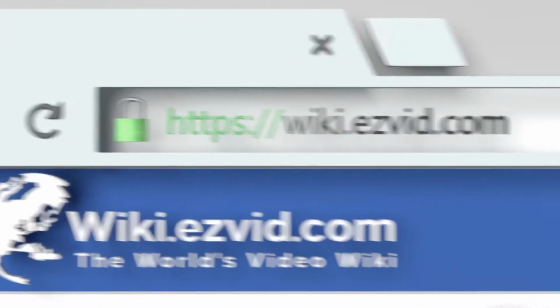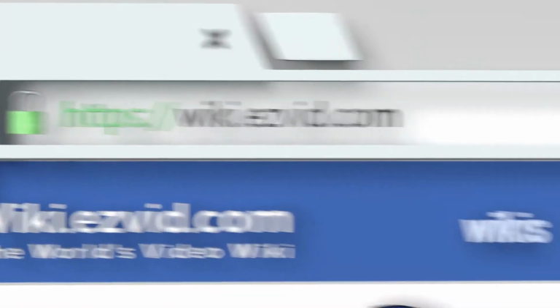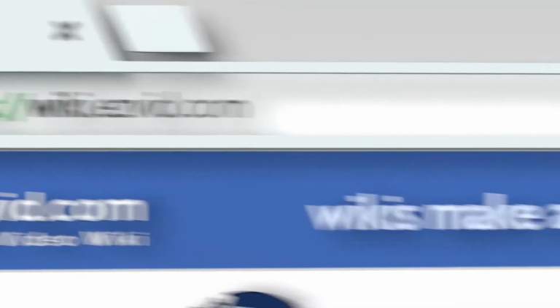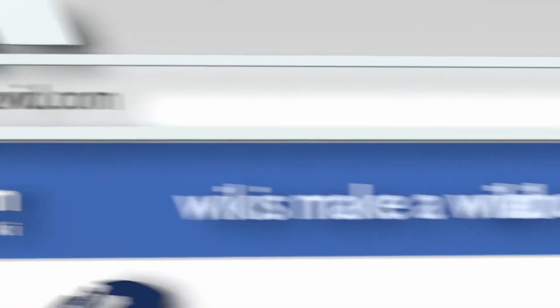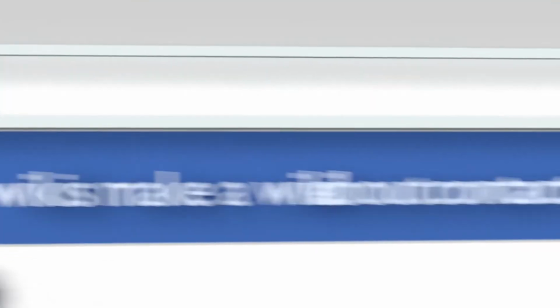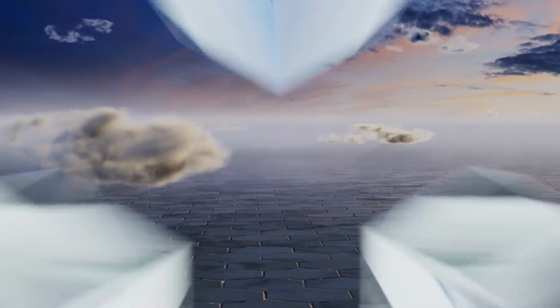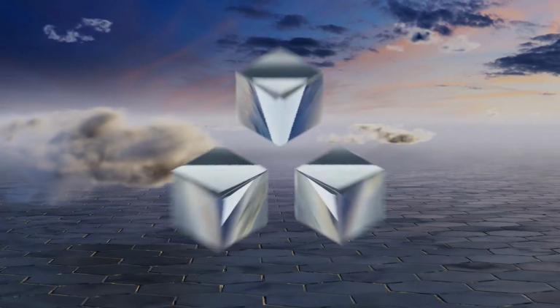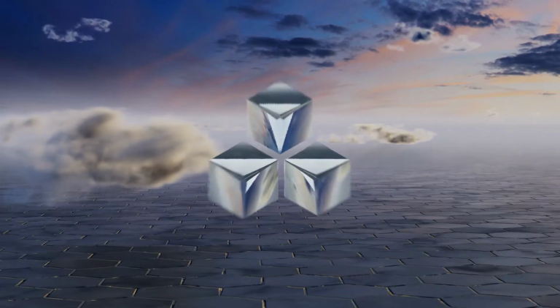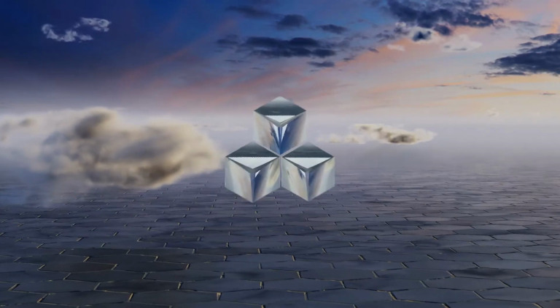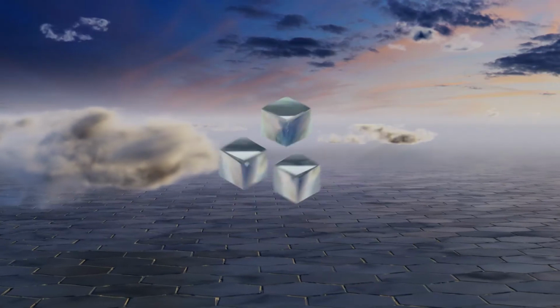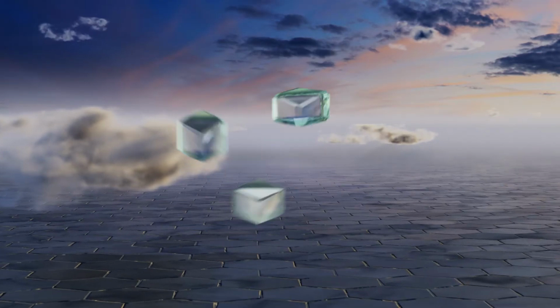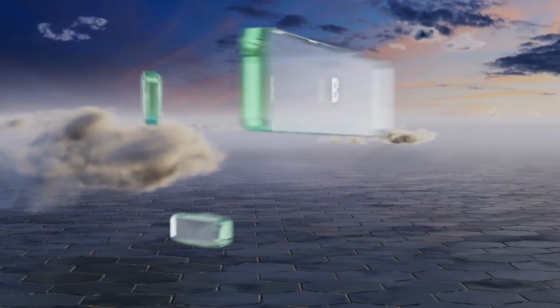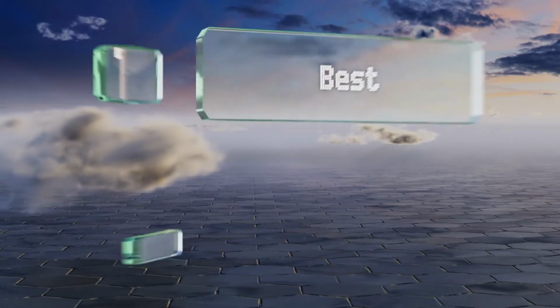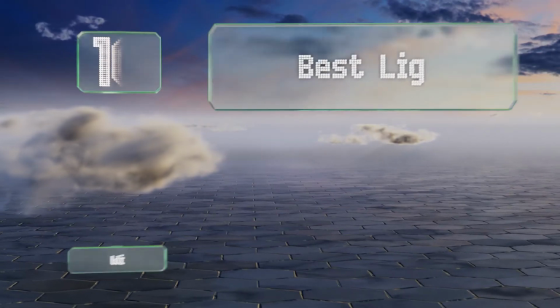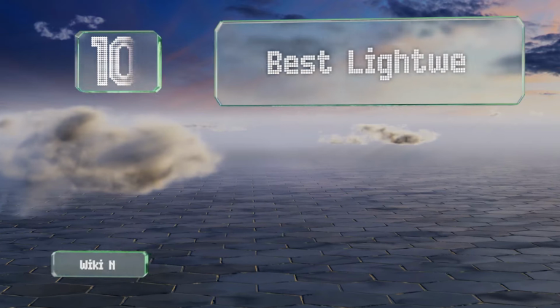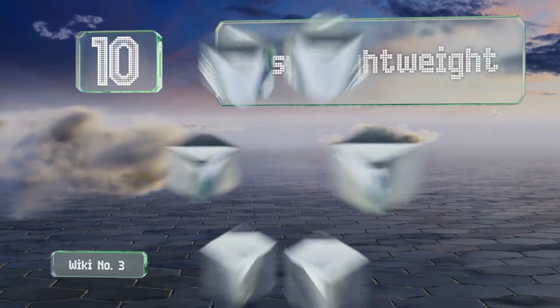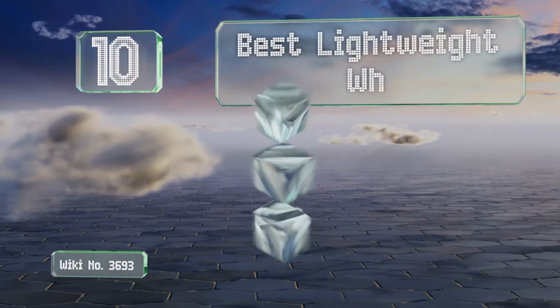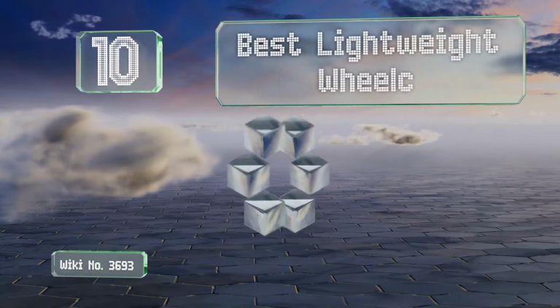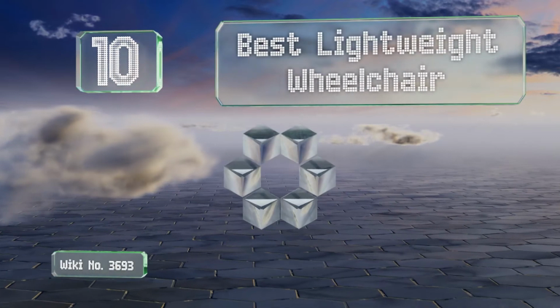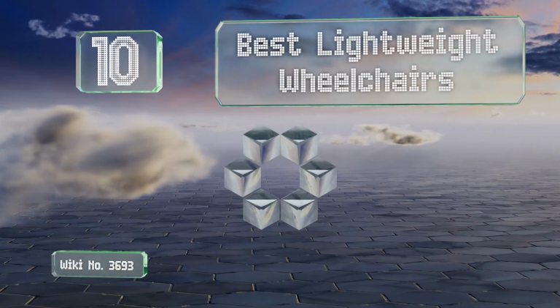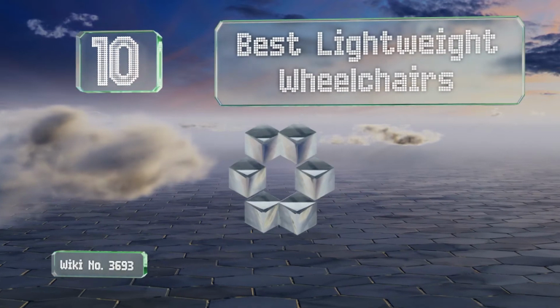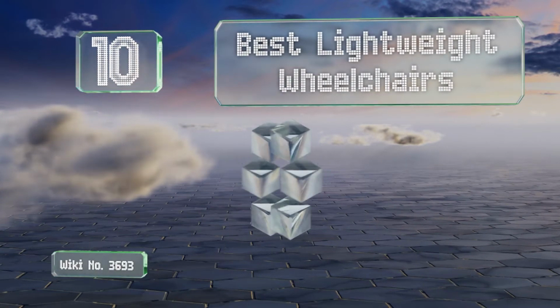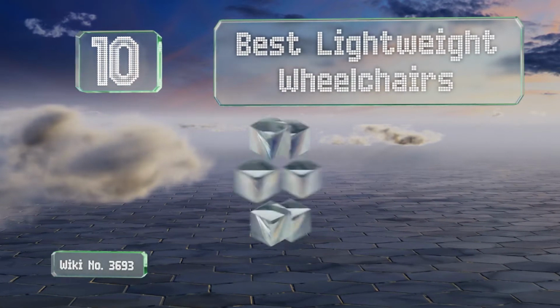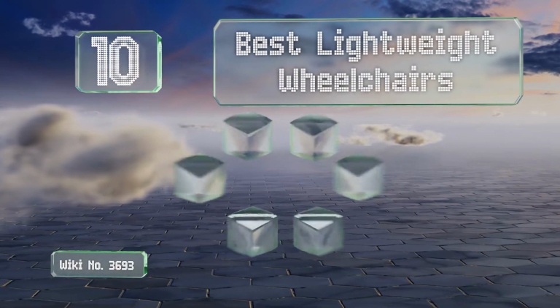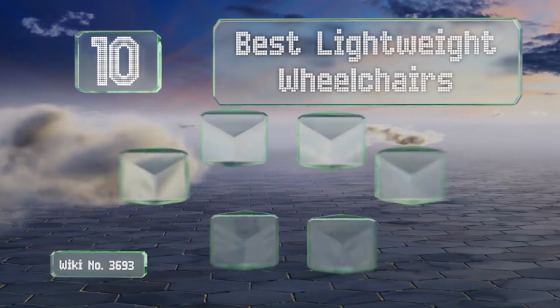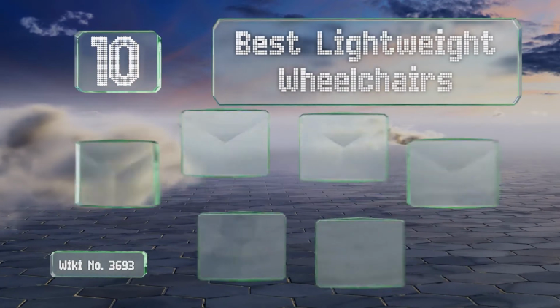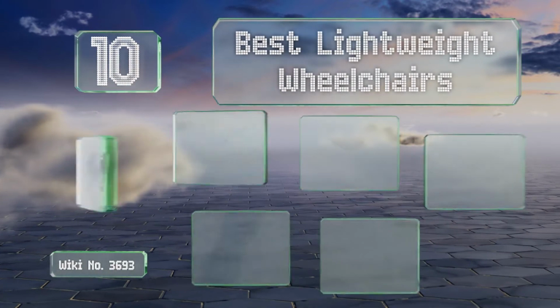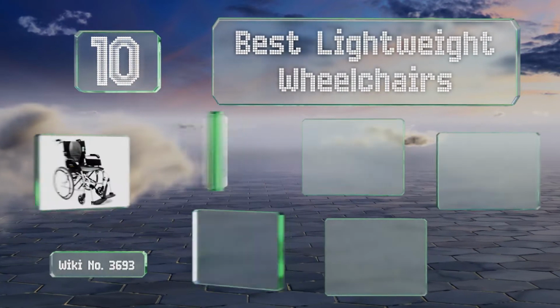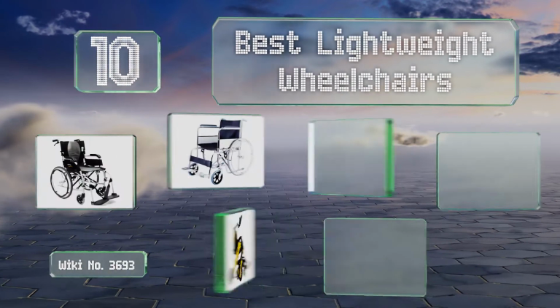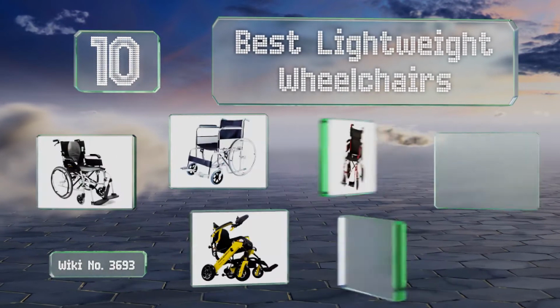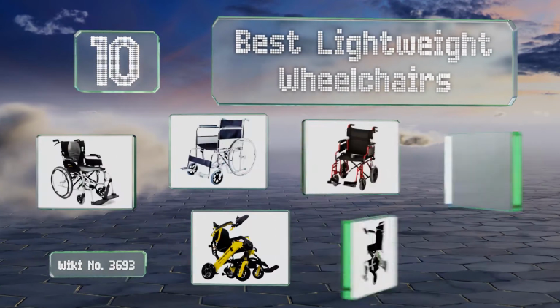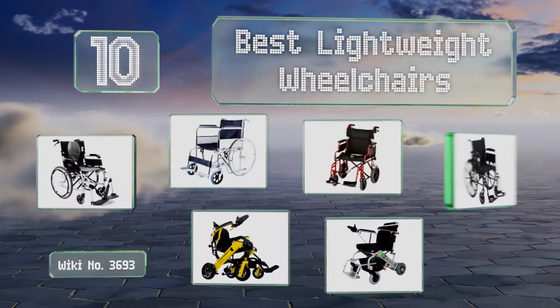EasyVid presents the 10 best lightweight wheelchairs. Let's get started with the list.